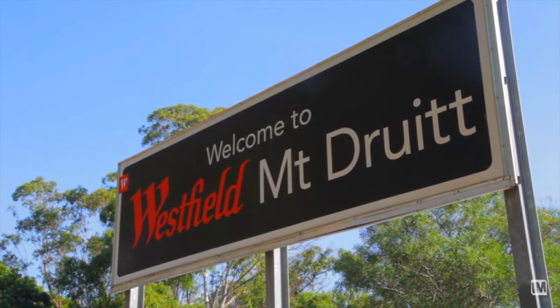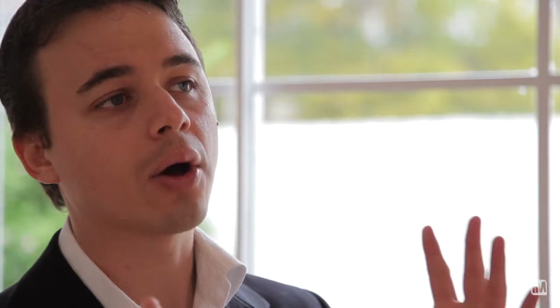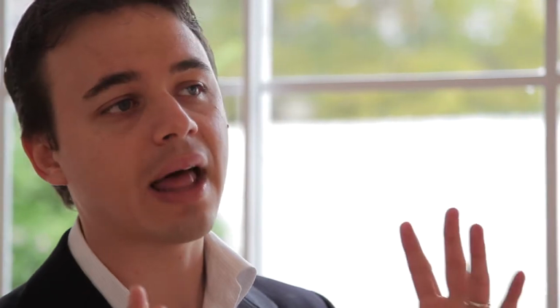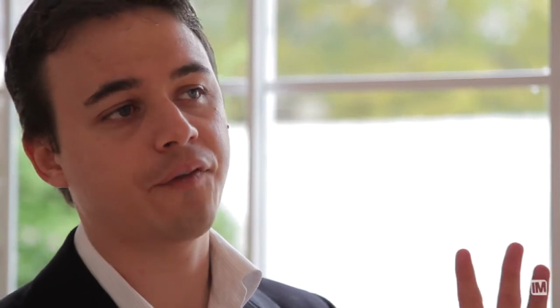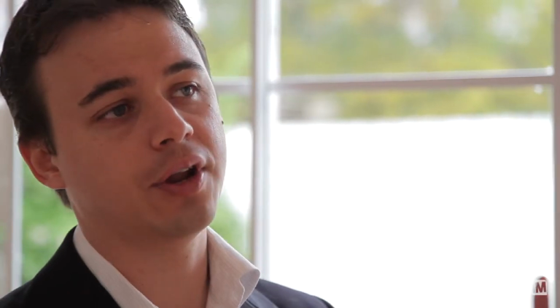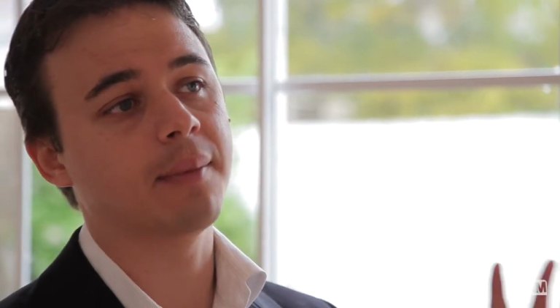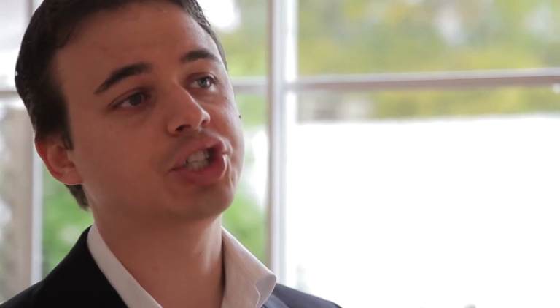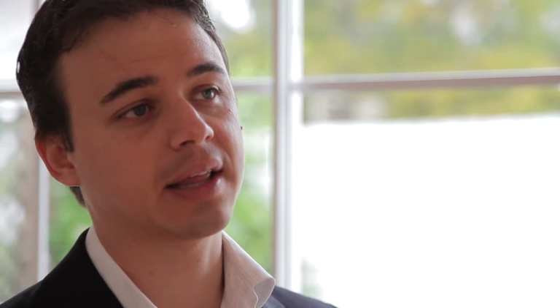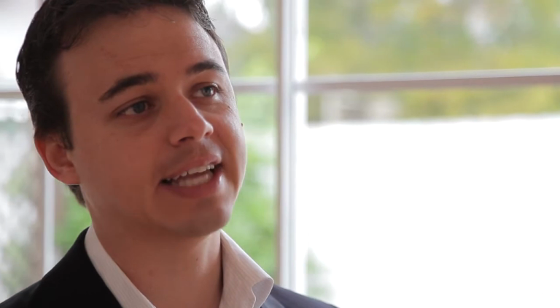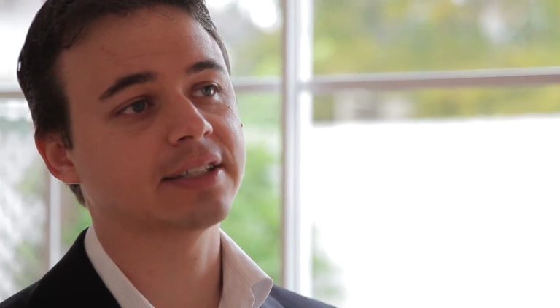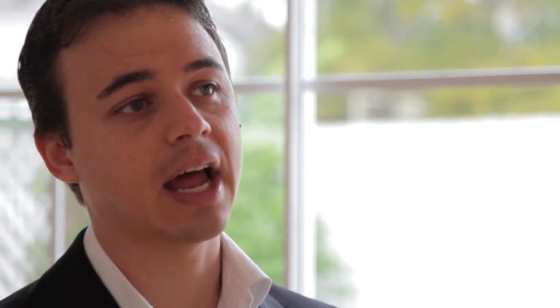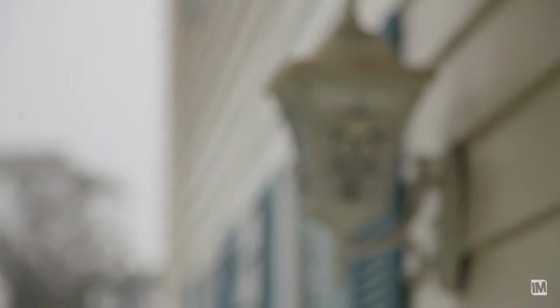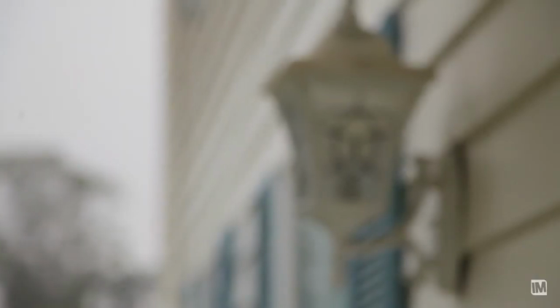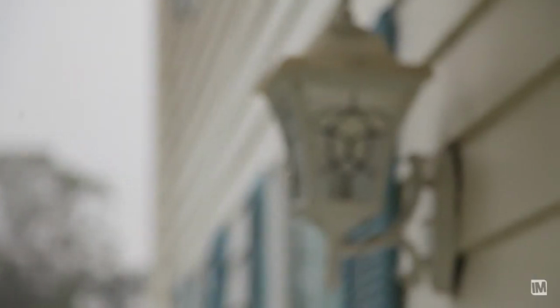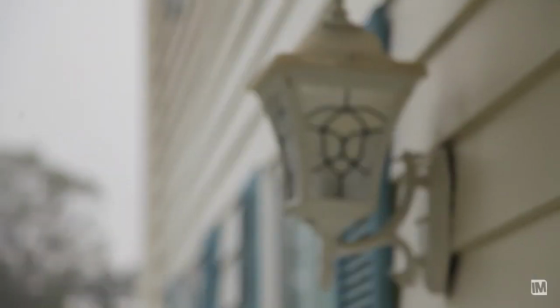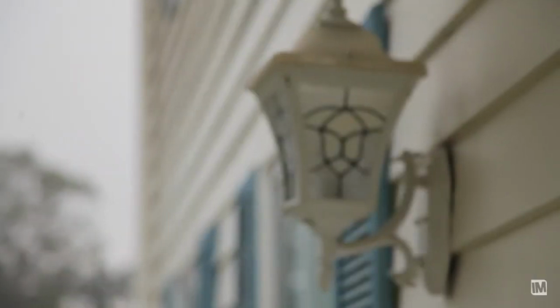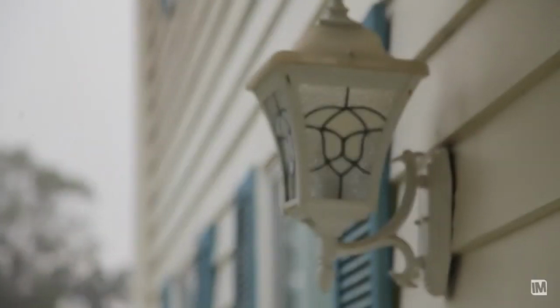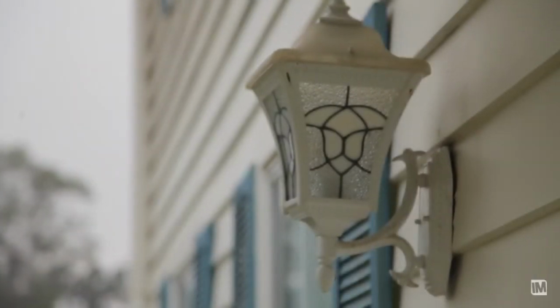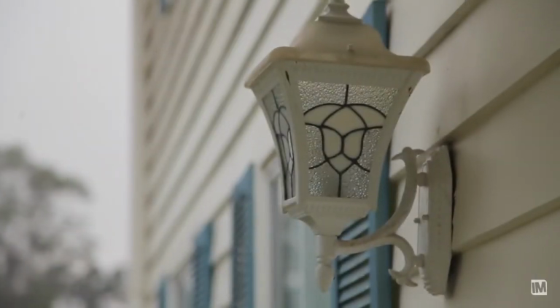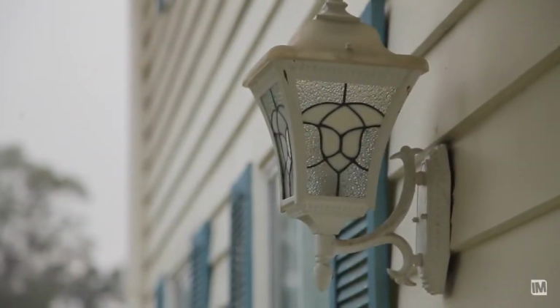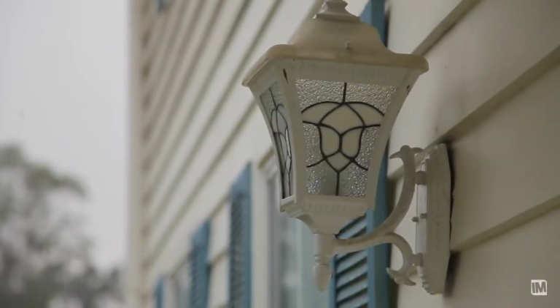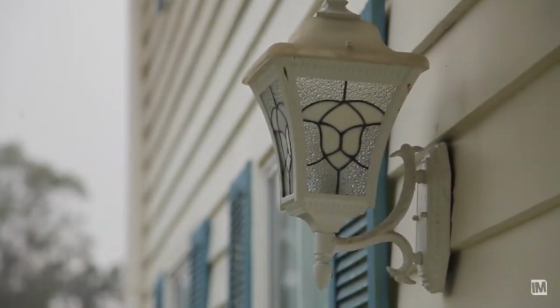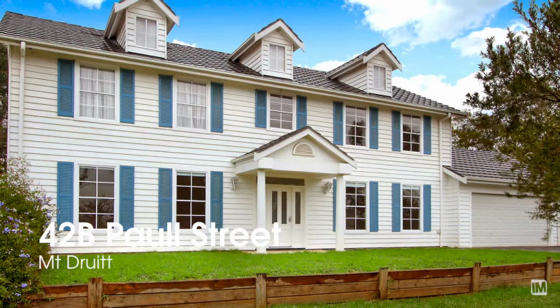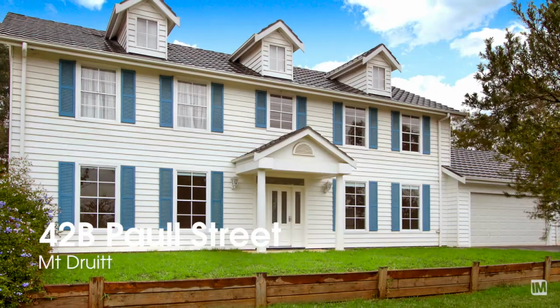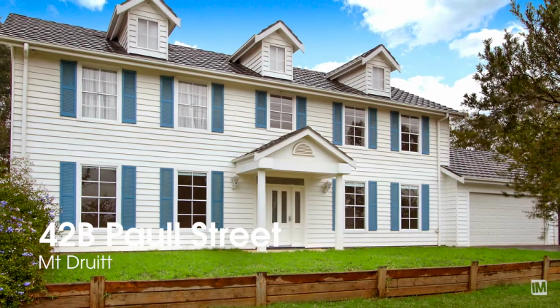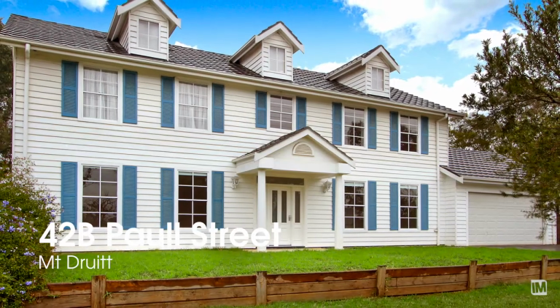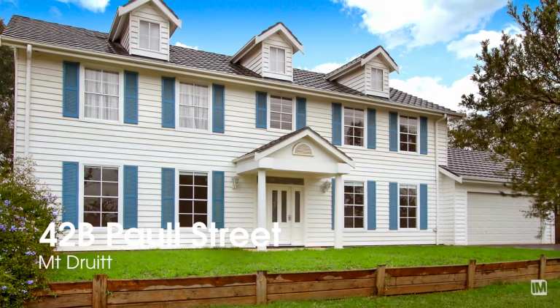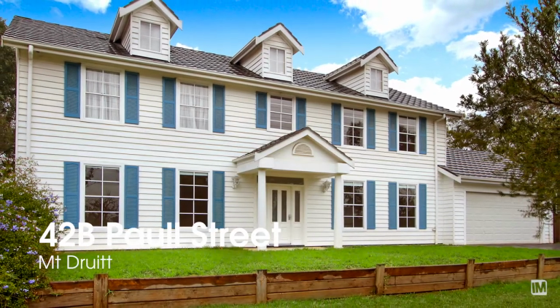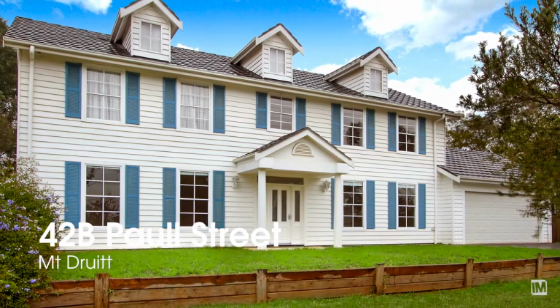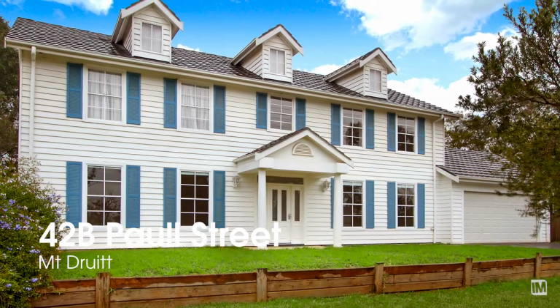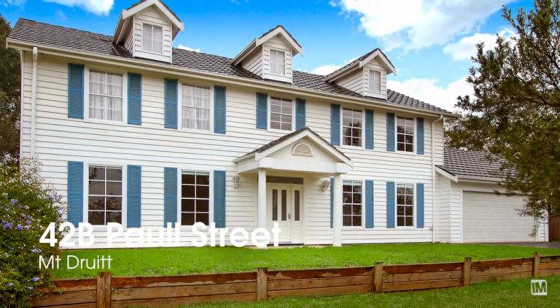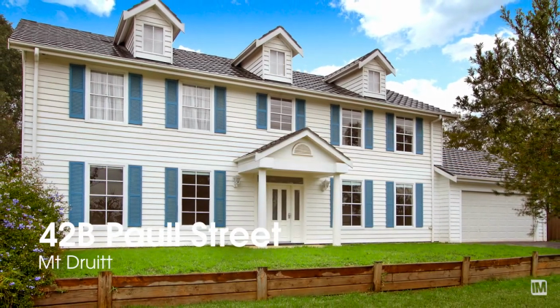I would love for you to come and check this house out. If you think it might be a good fit, I'm sure it will be. And like myself, you're not going to want to leave.